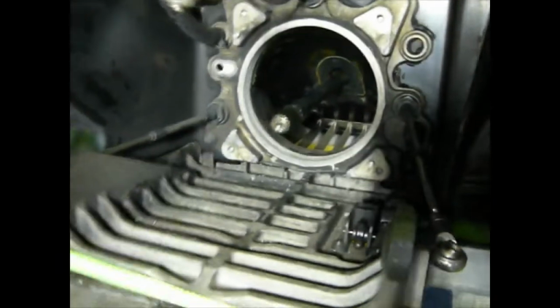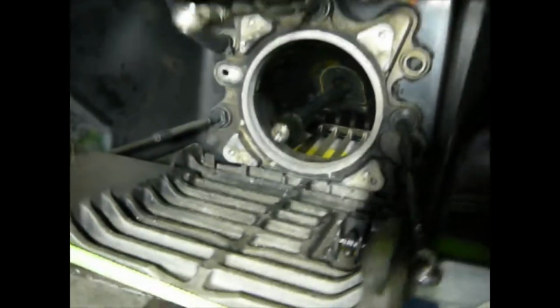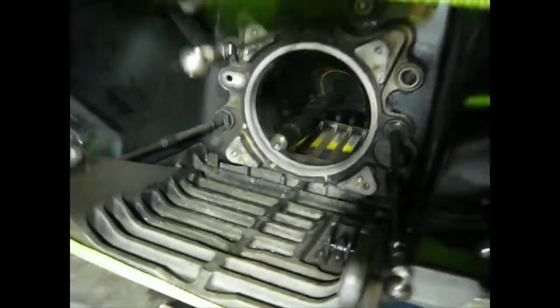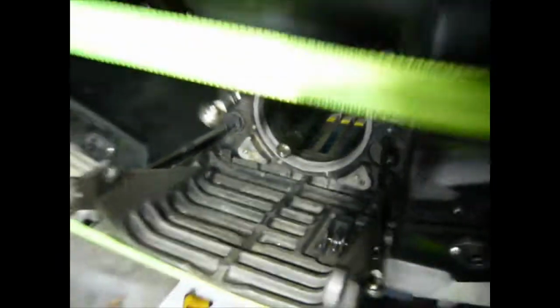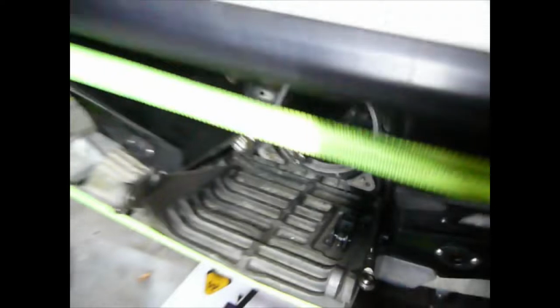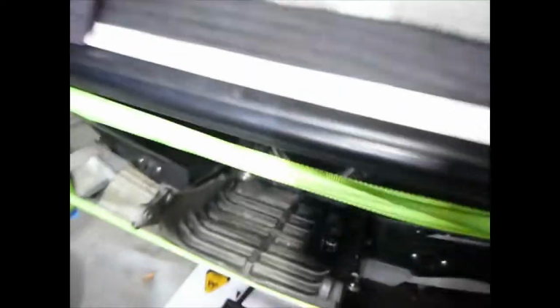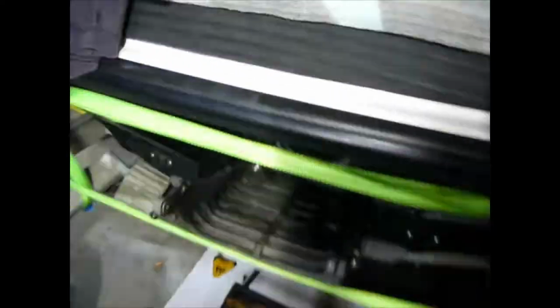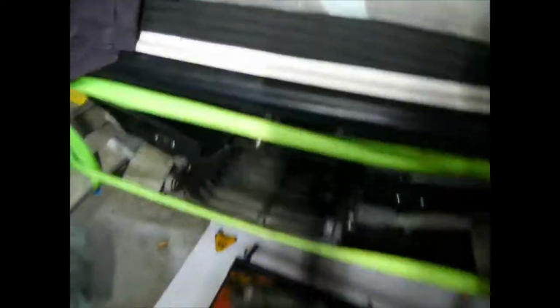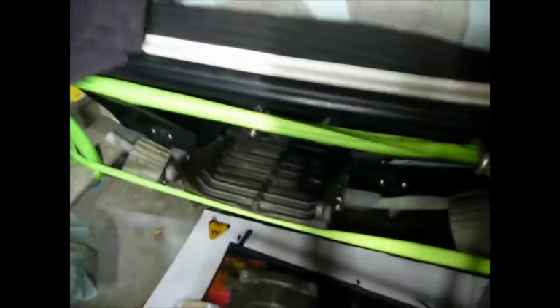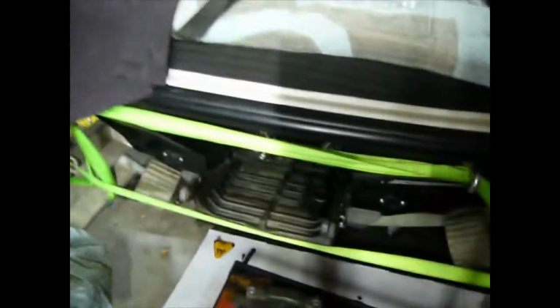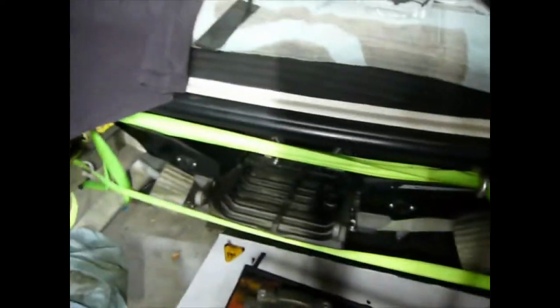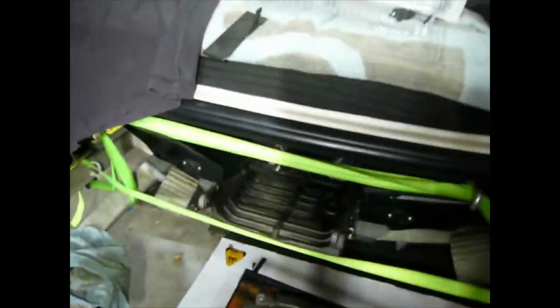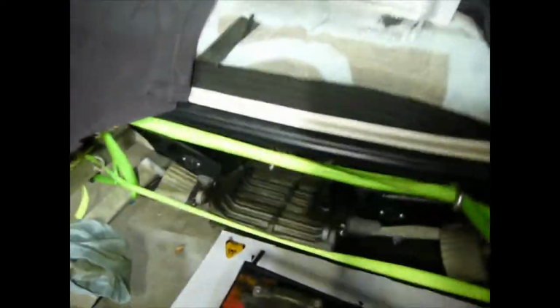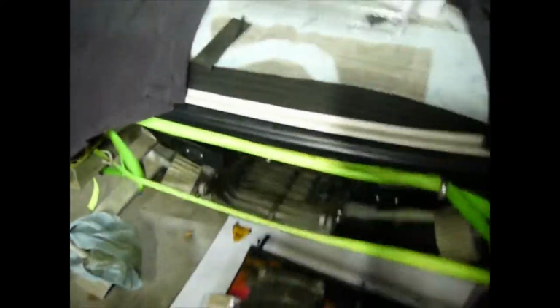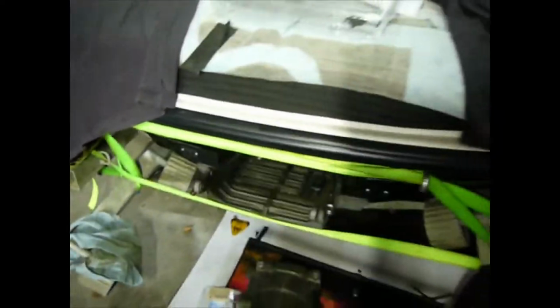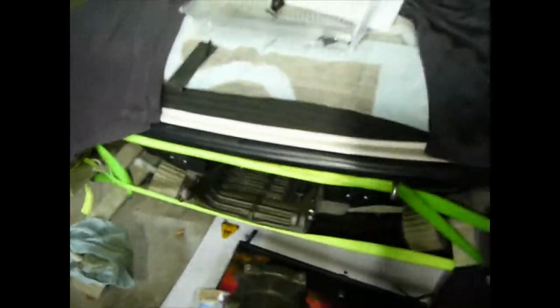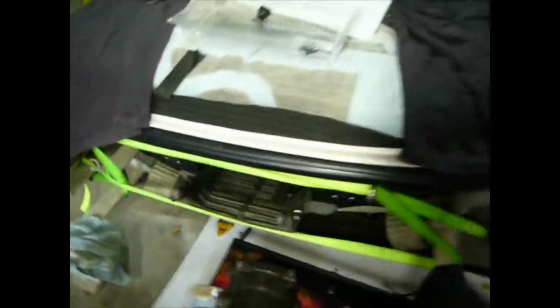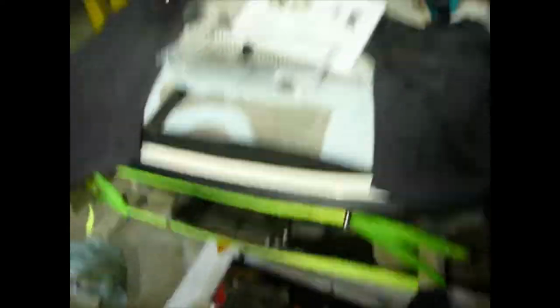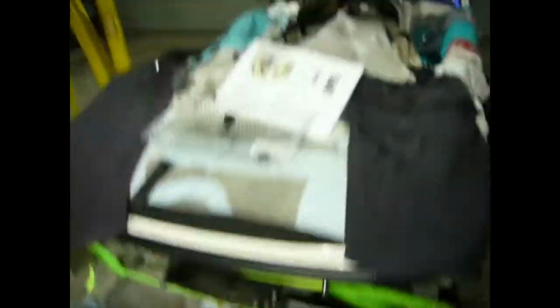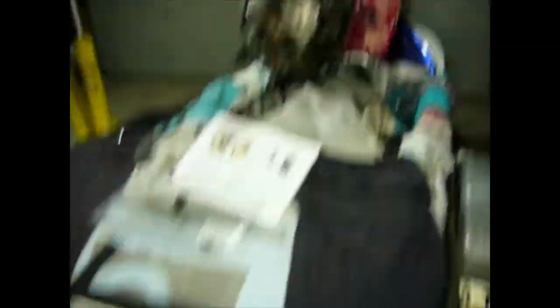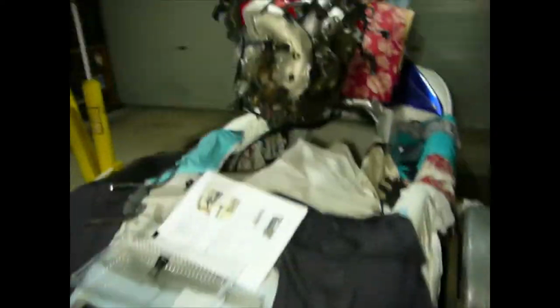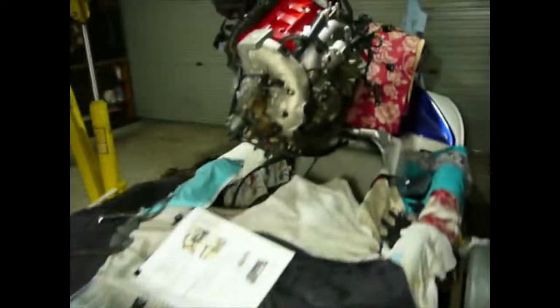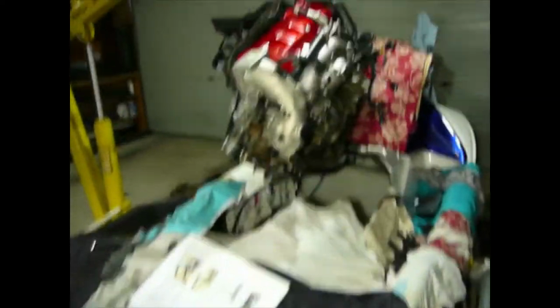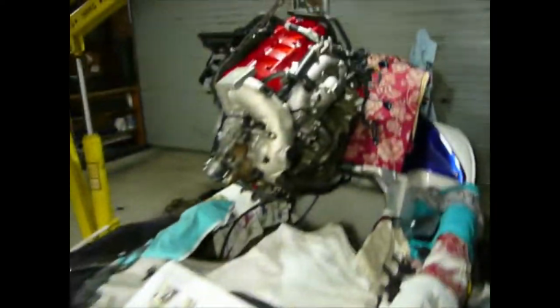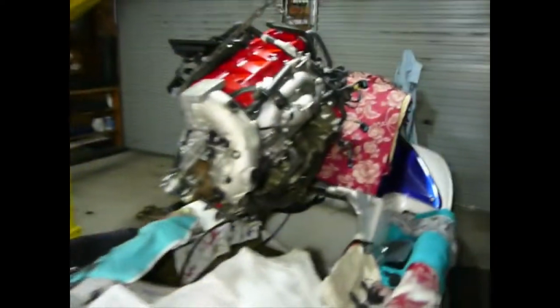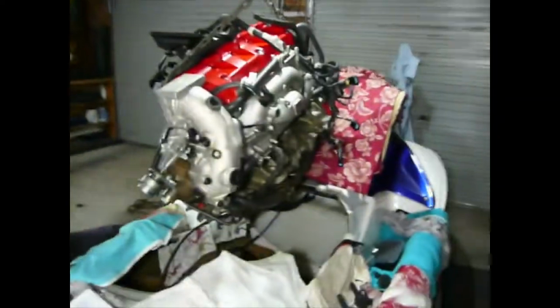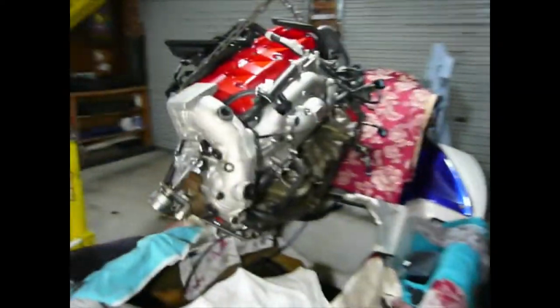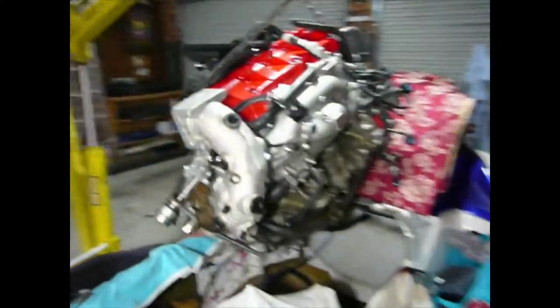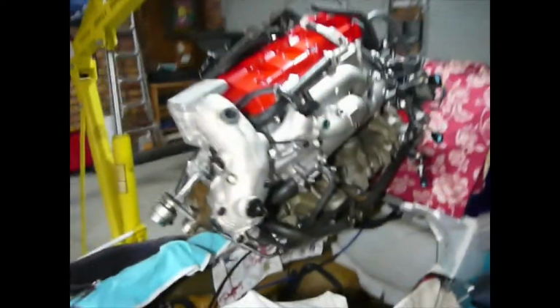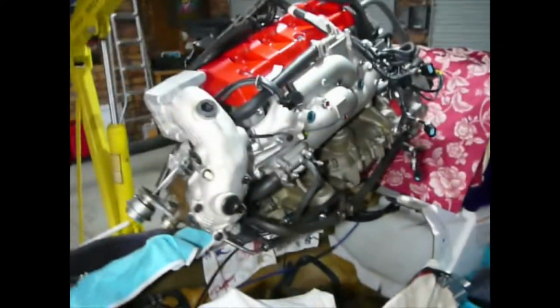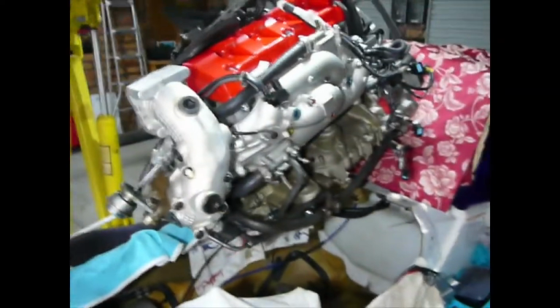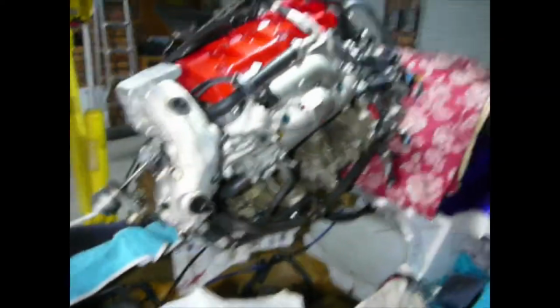So just a couple of little tips there in installing the engine.